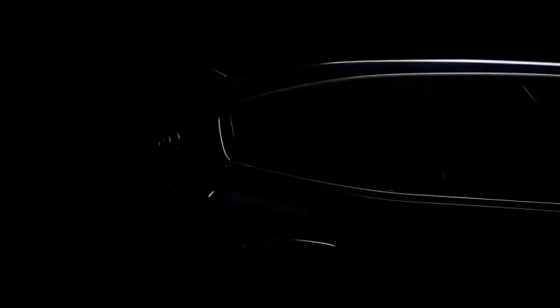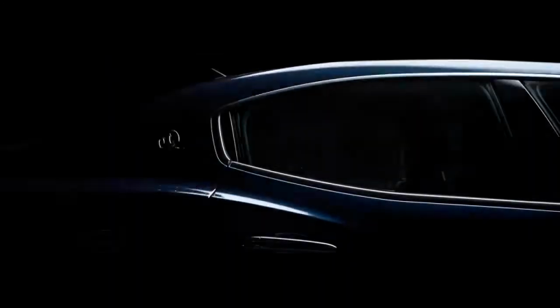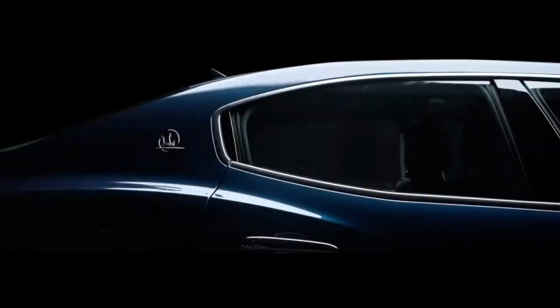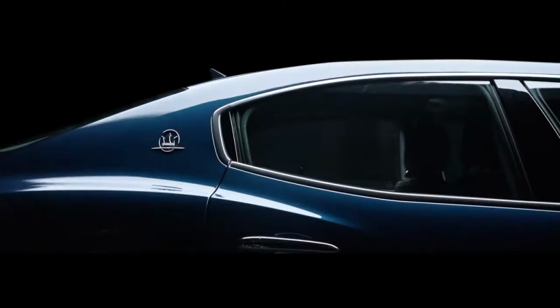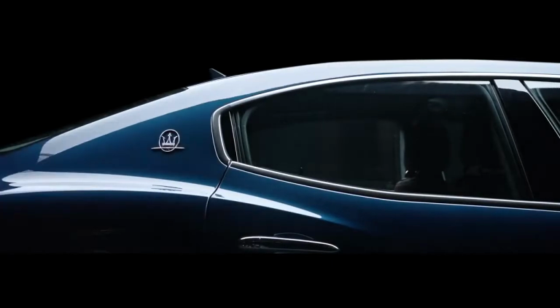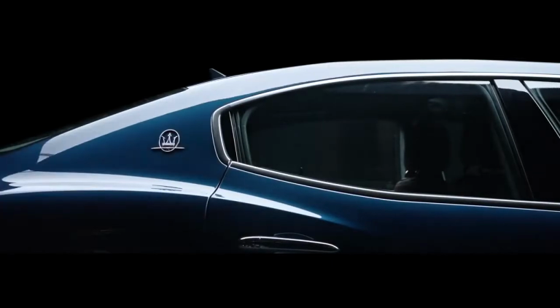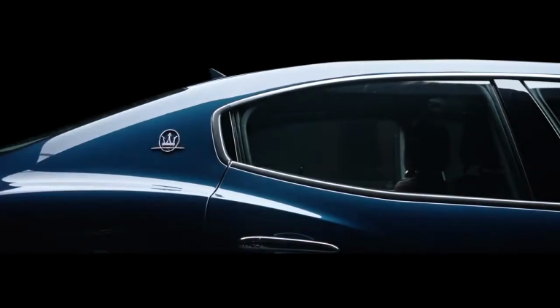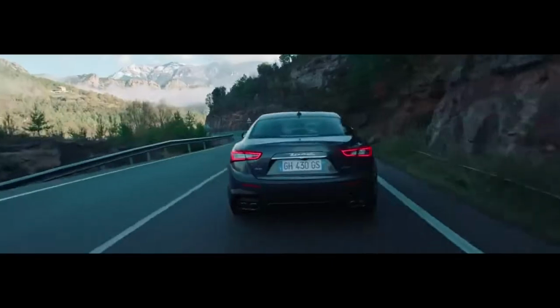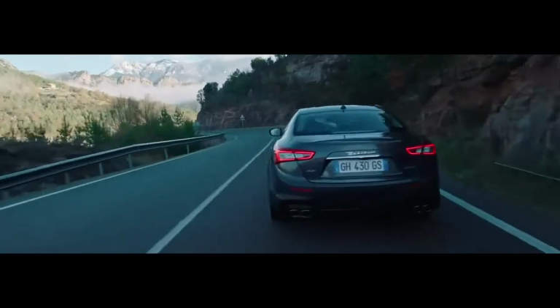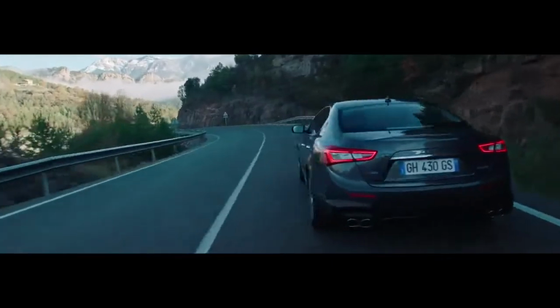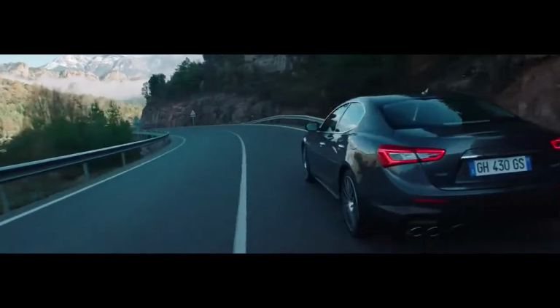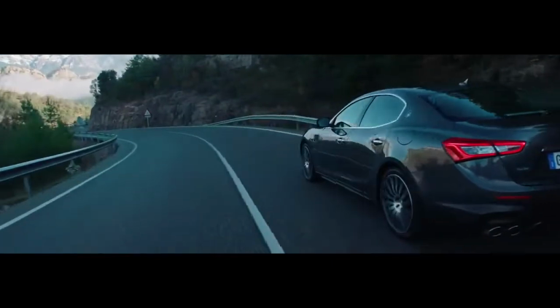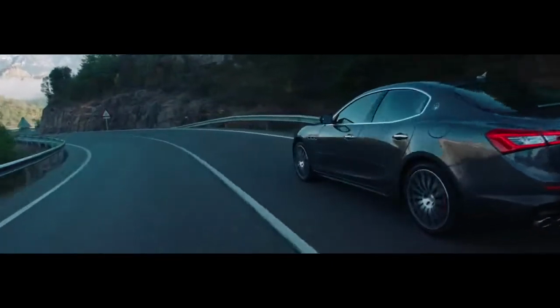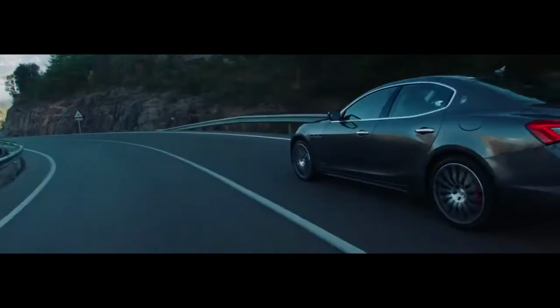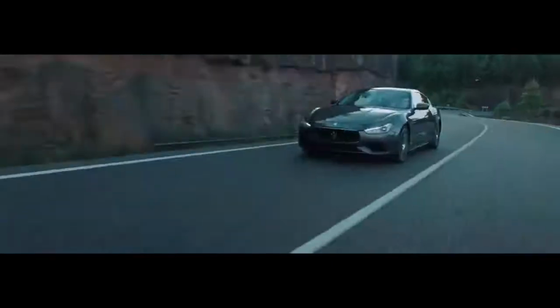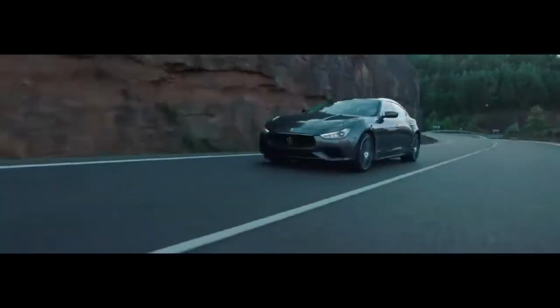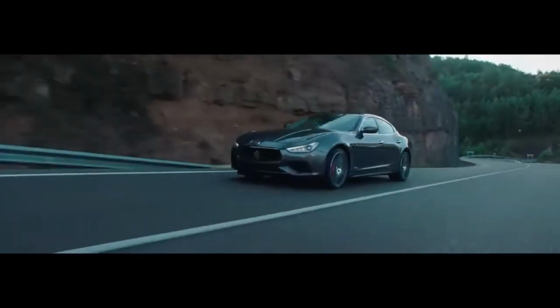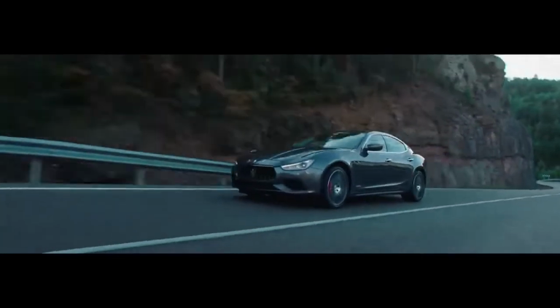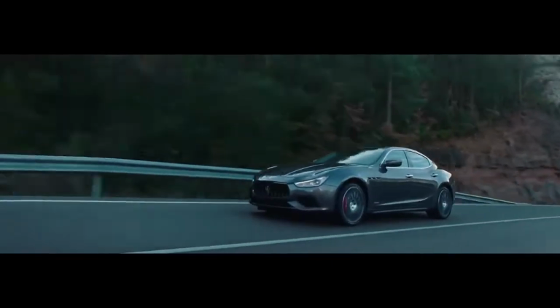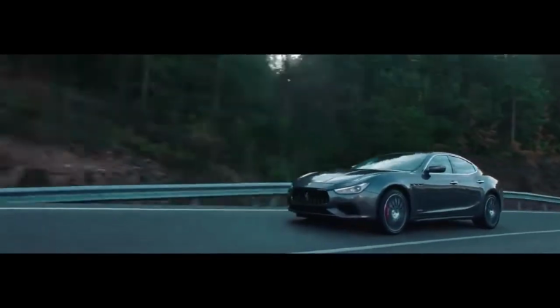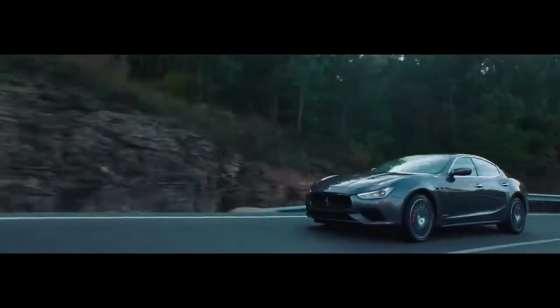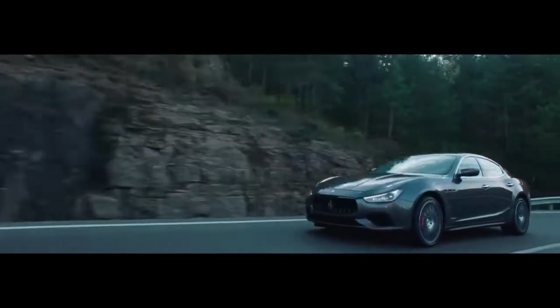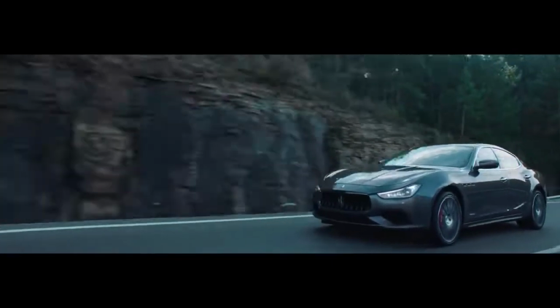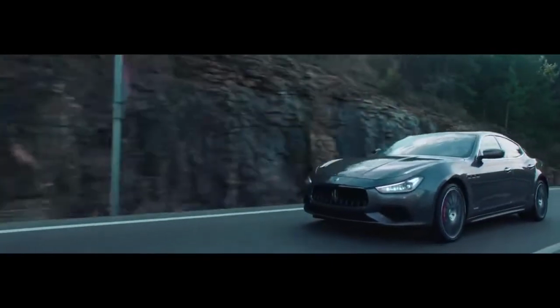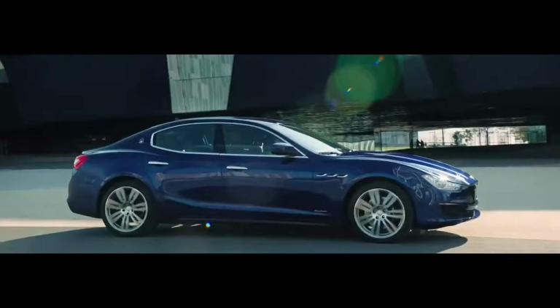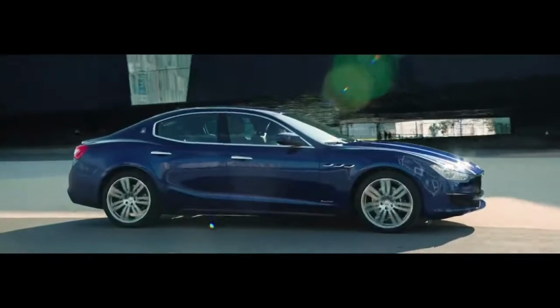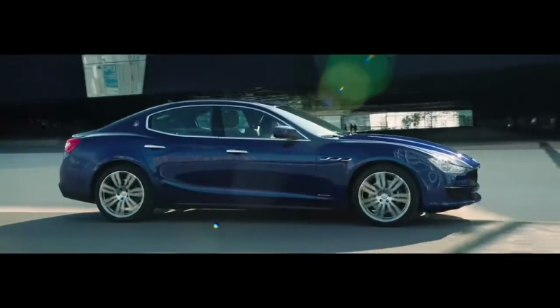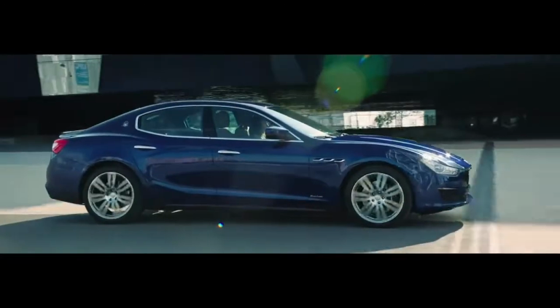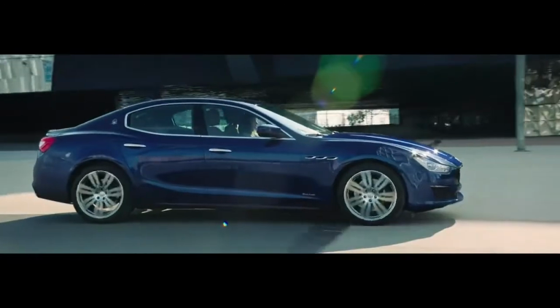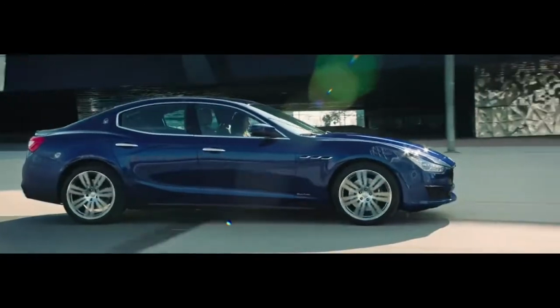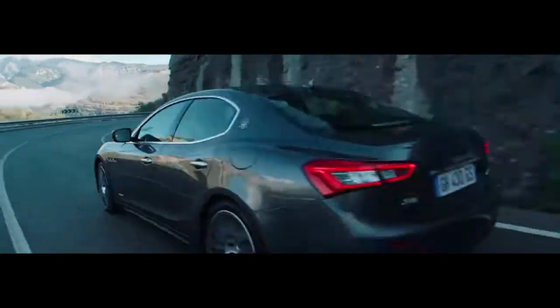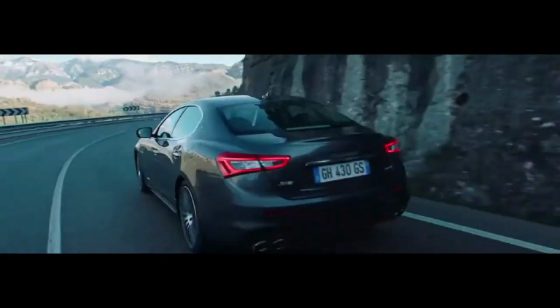And now, offered with two trims that emphasize the two souls of Maserati: GranLusso and GranSport.